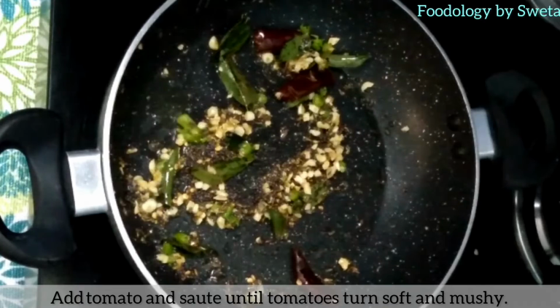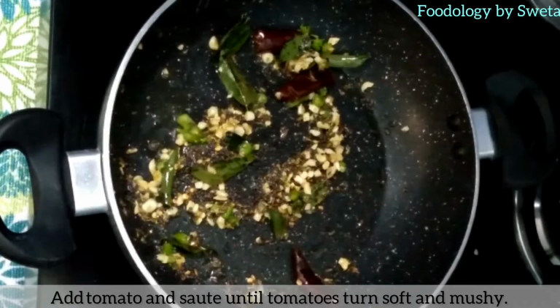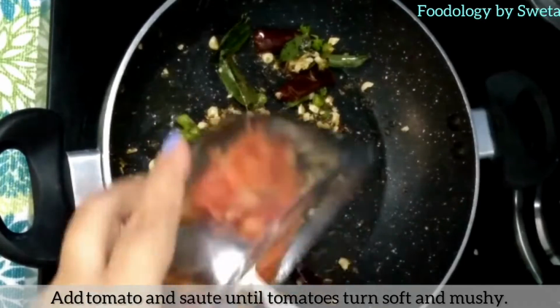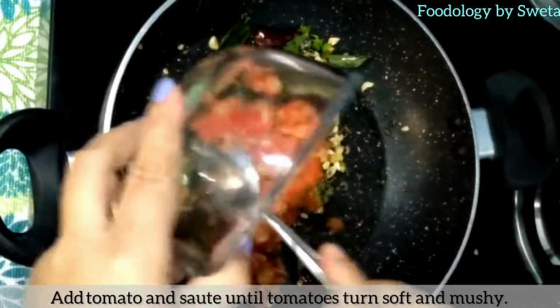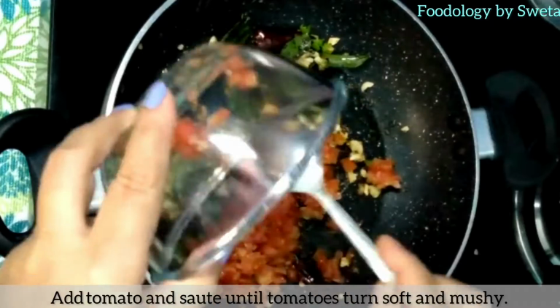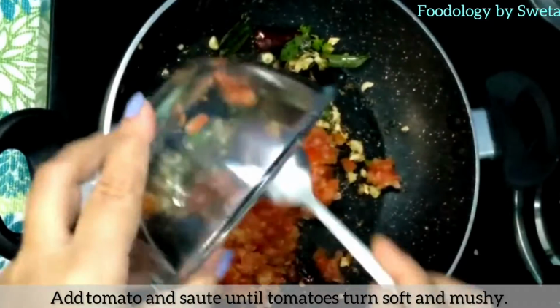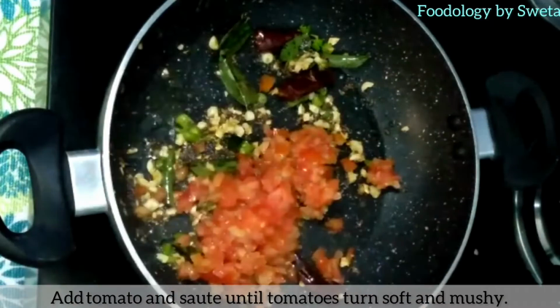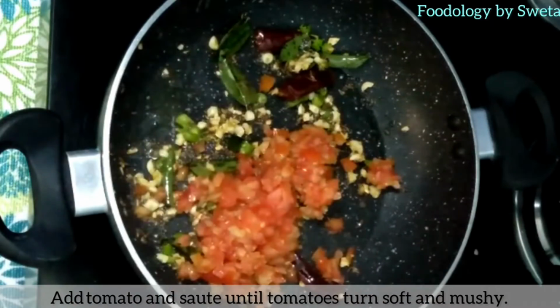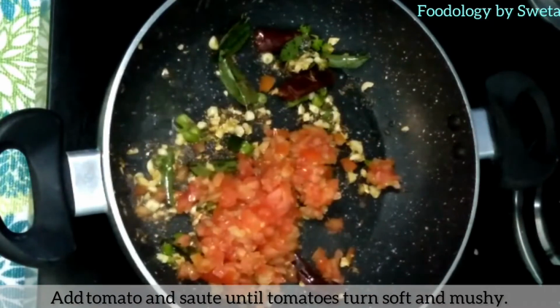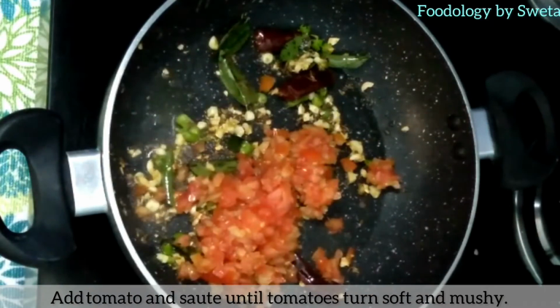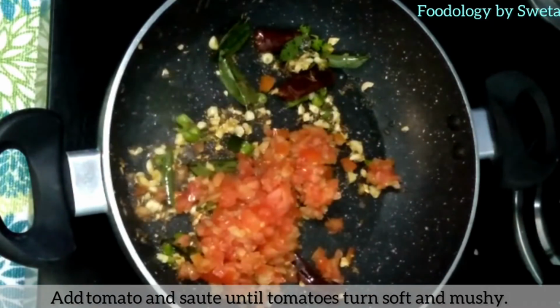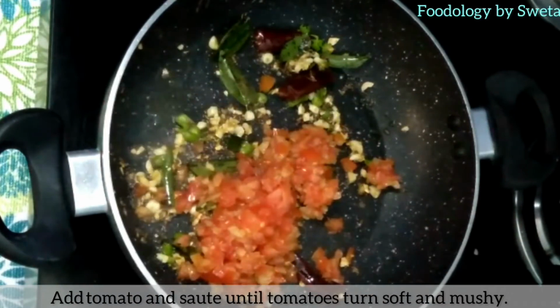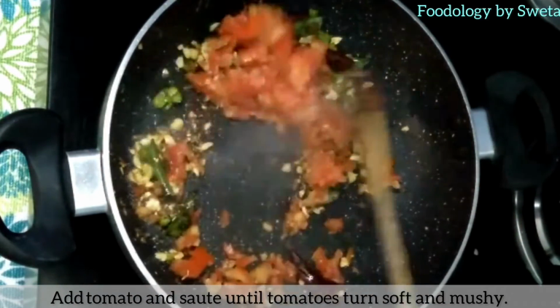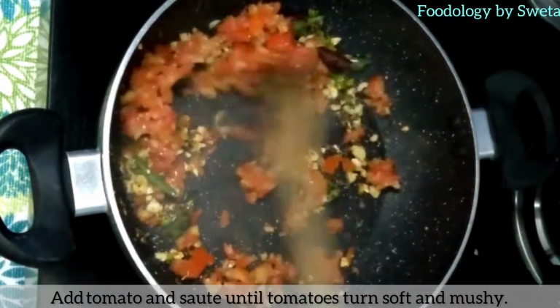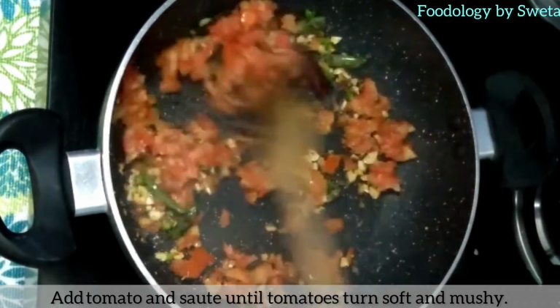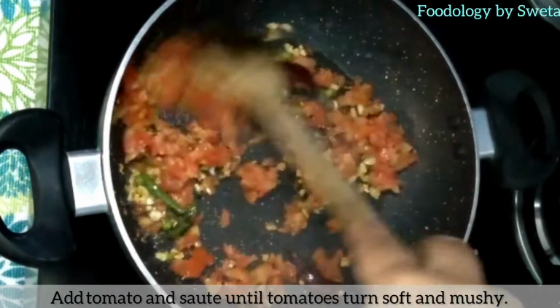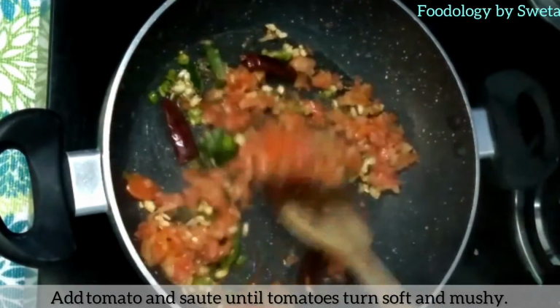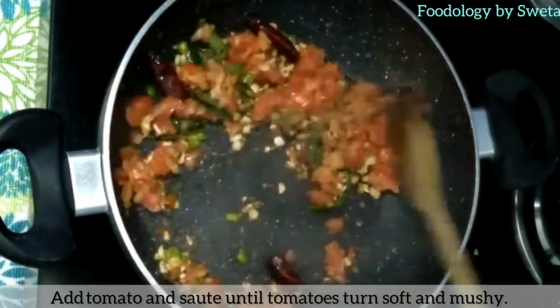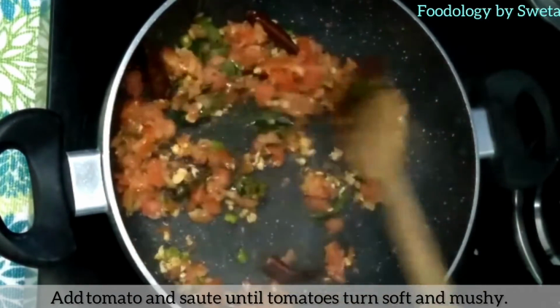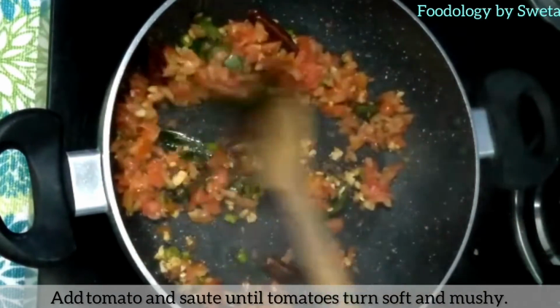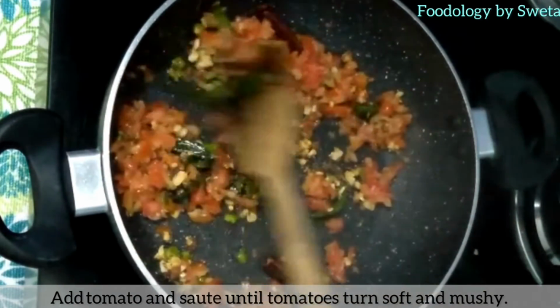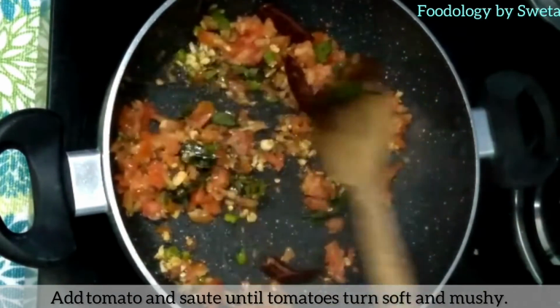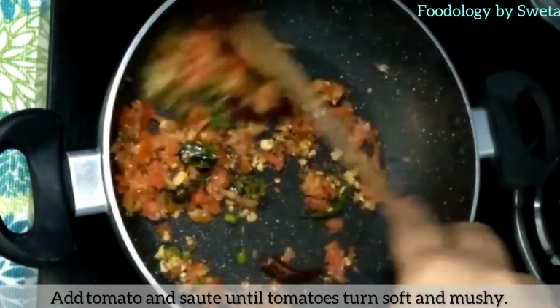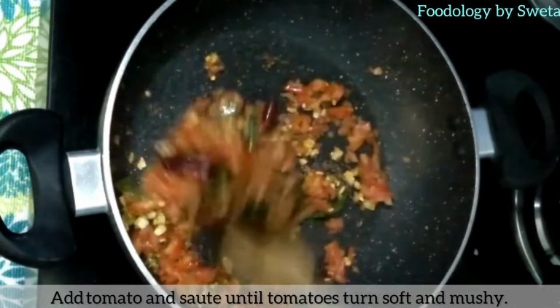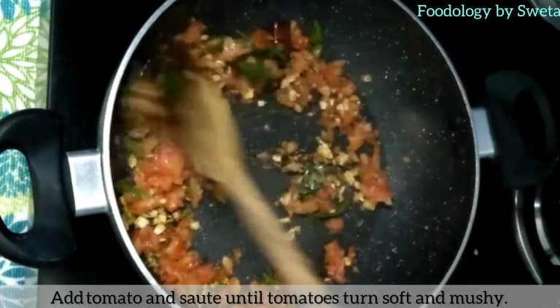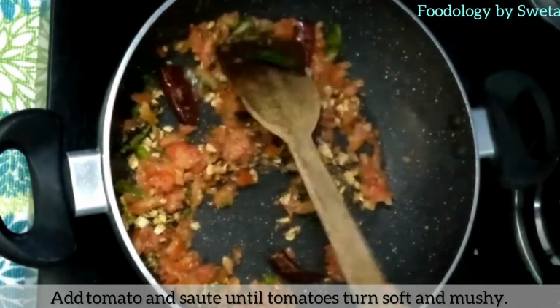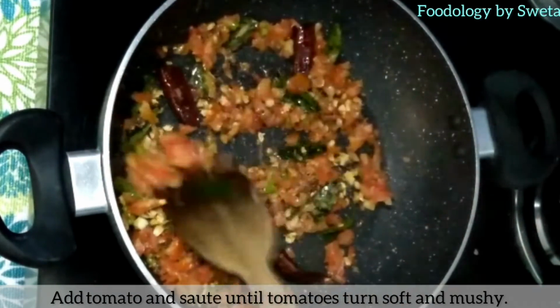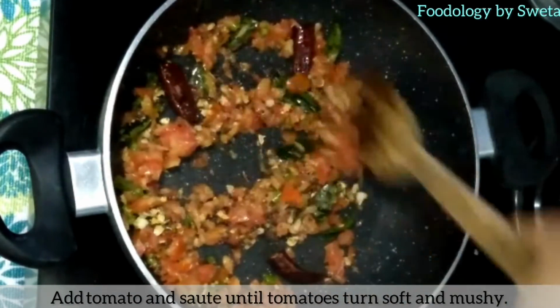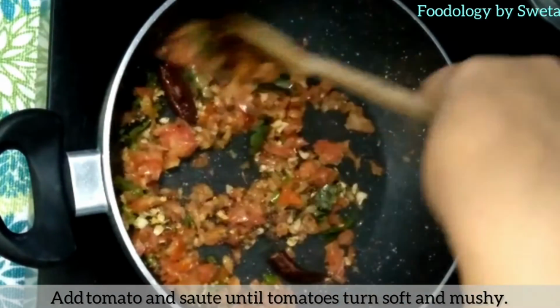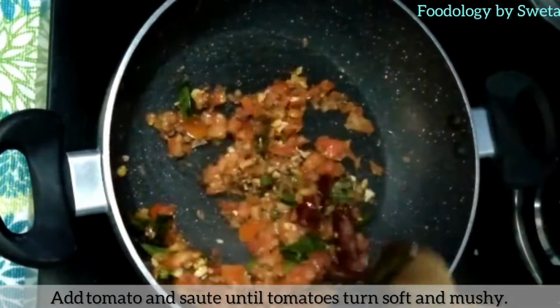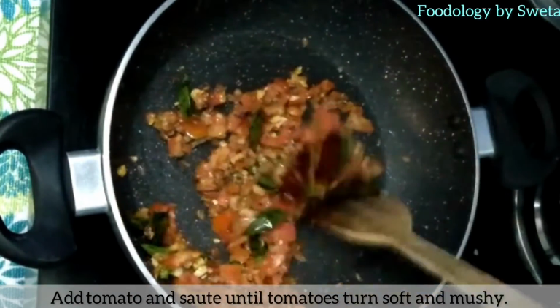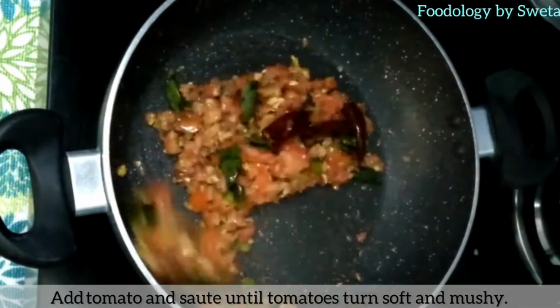Ghee aur tadka ko pakne dein jab tak sab achhi tarah pak jaye aur kachcha na ho jaye.